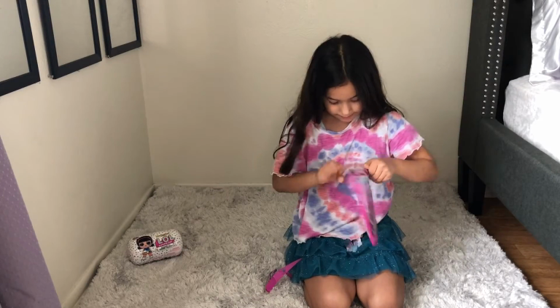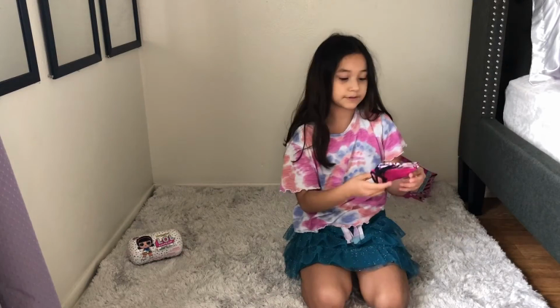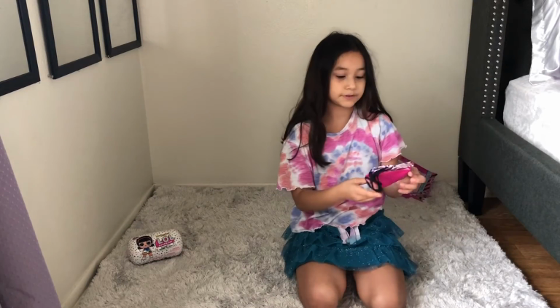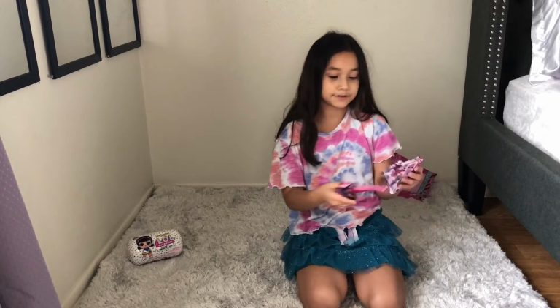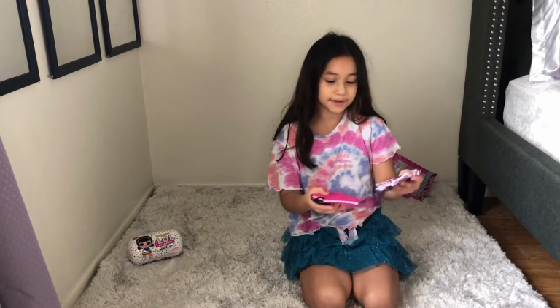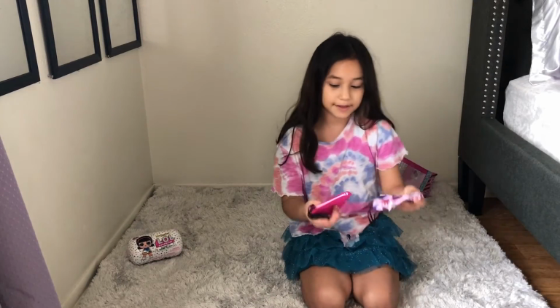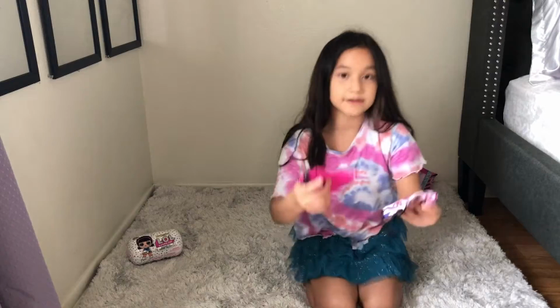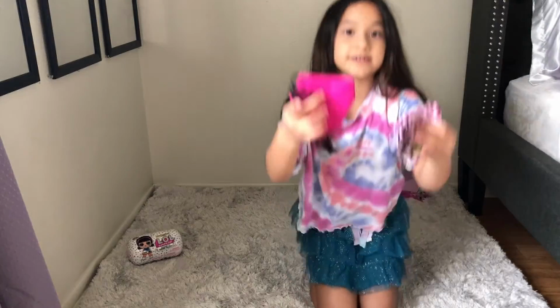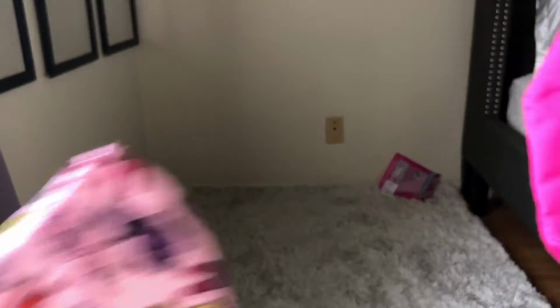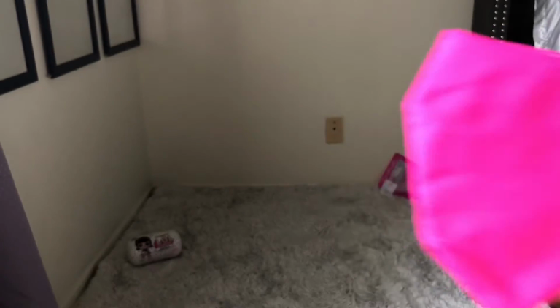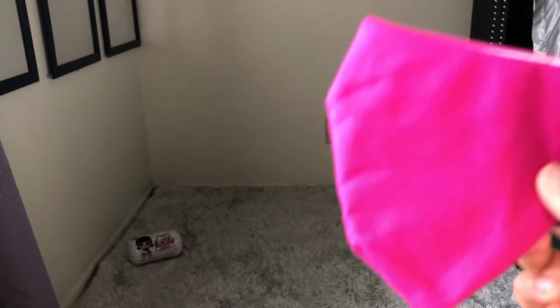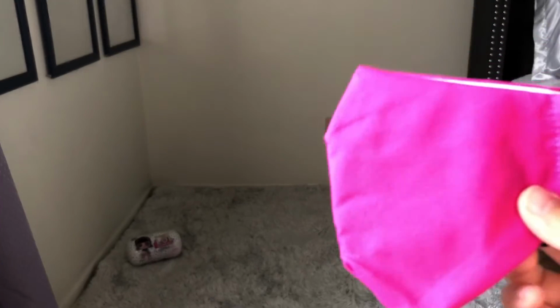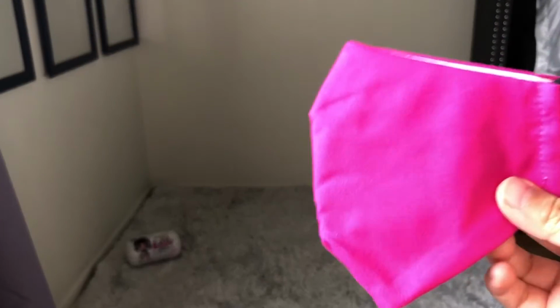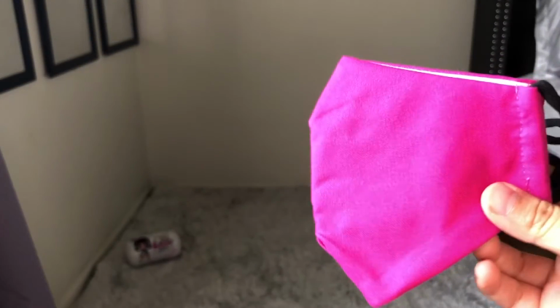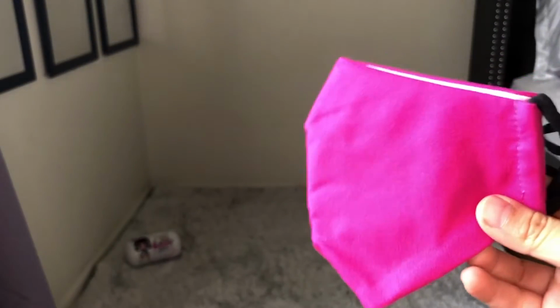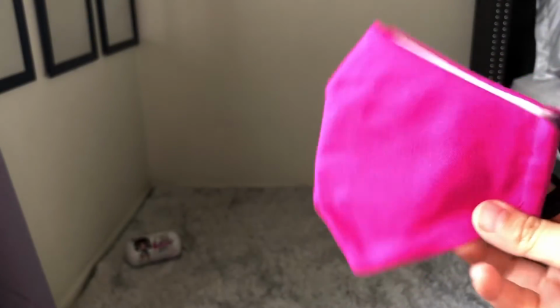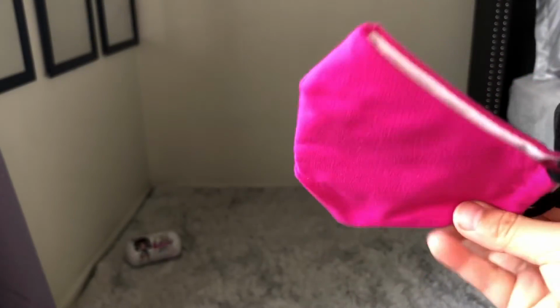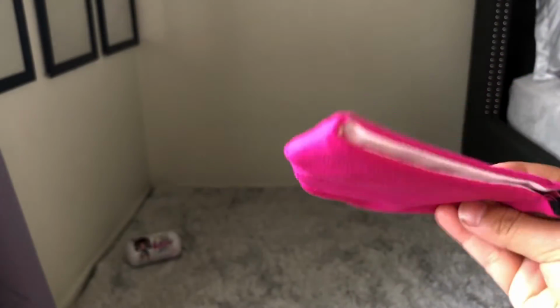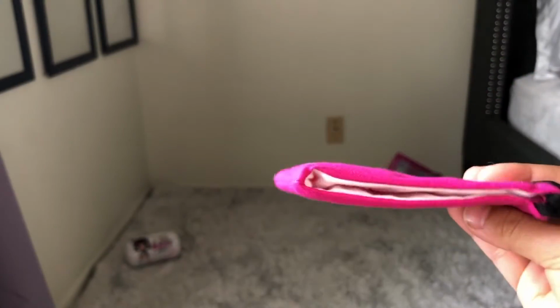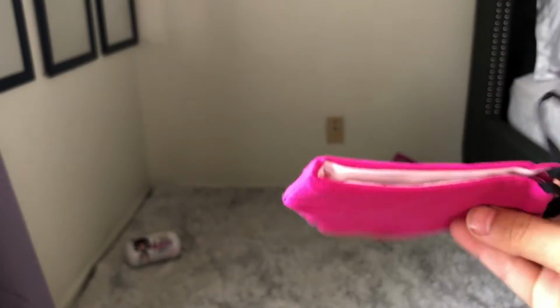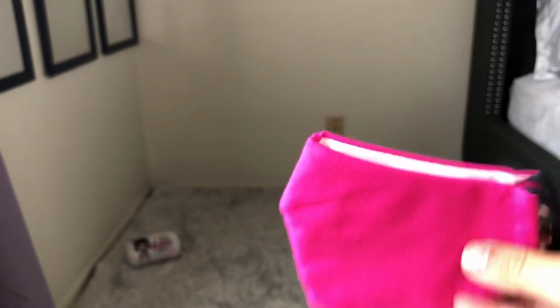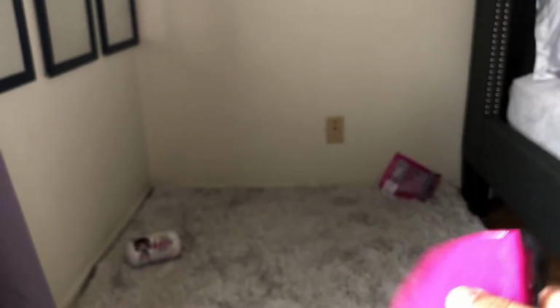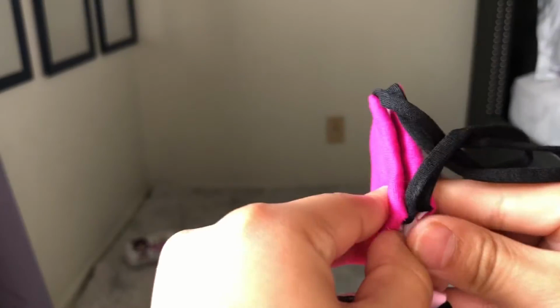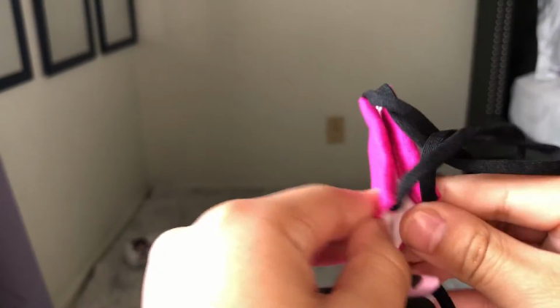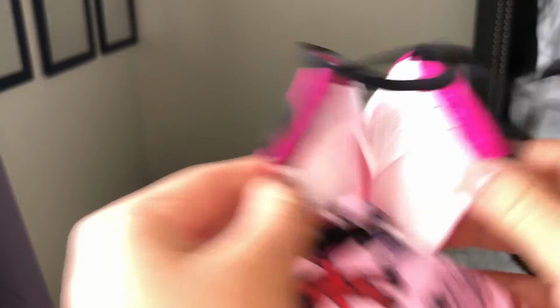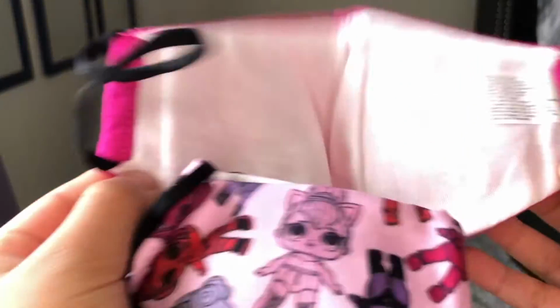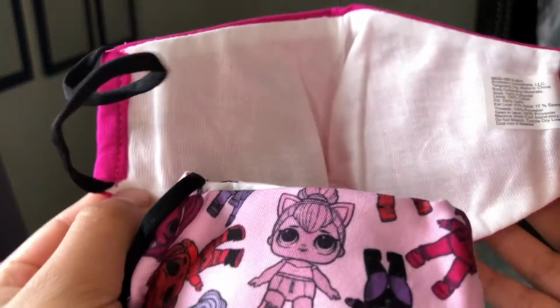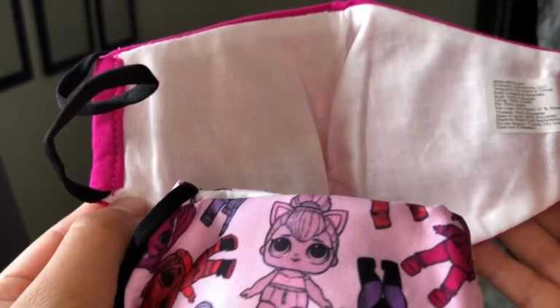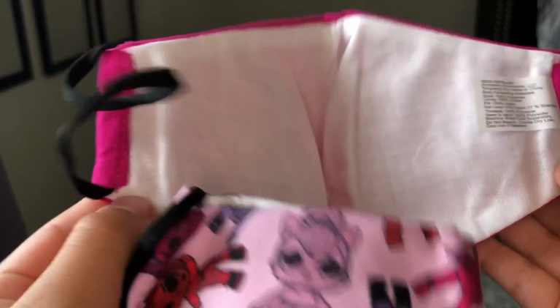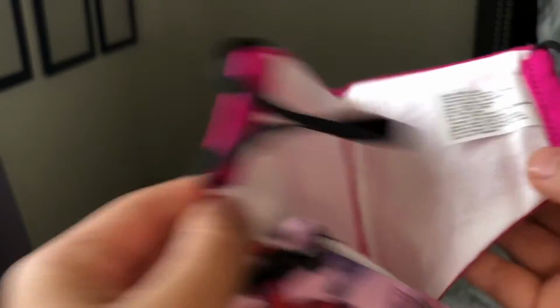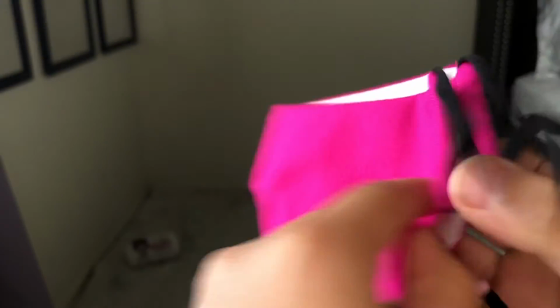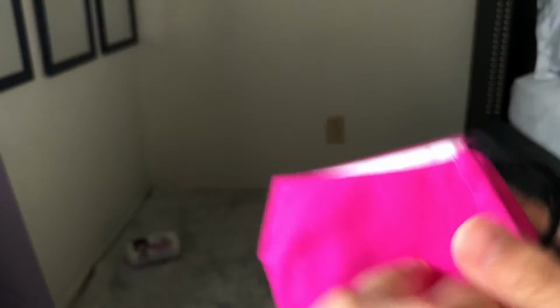So these are how they look. This one's the hot pink. Inside it's white.